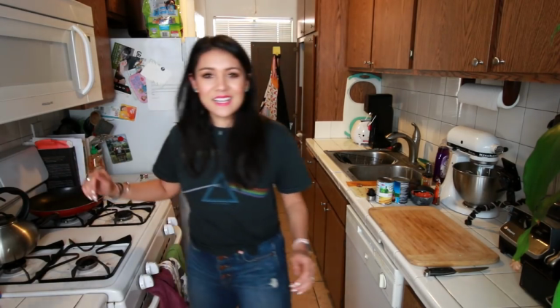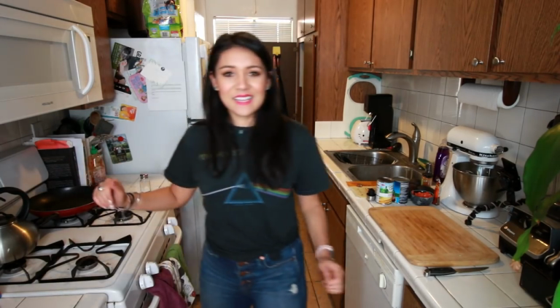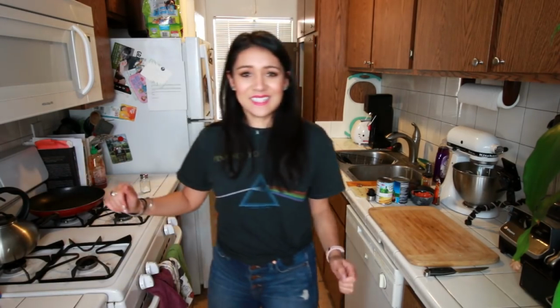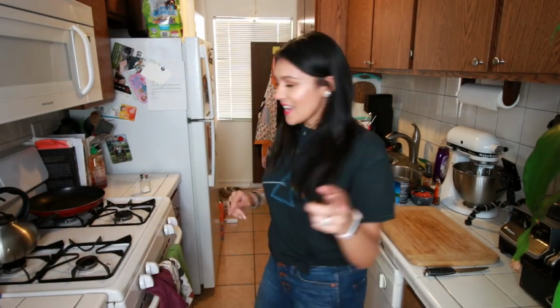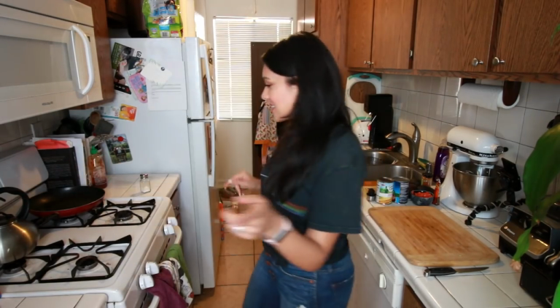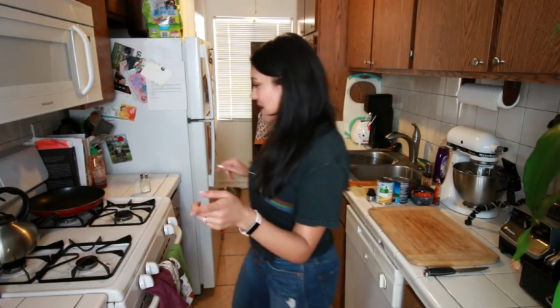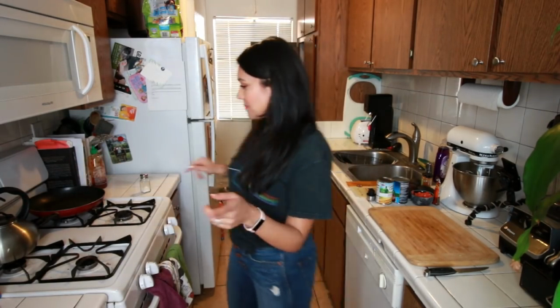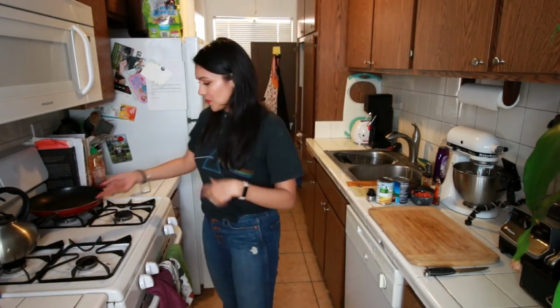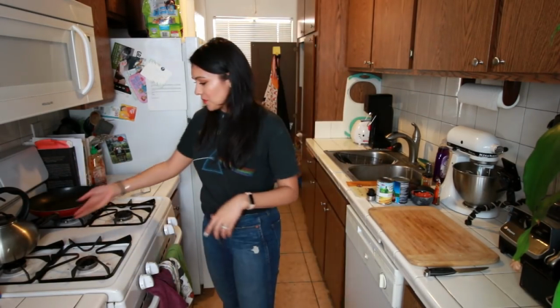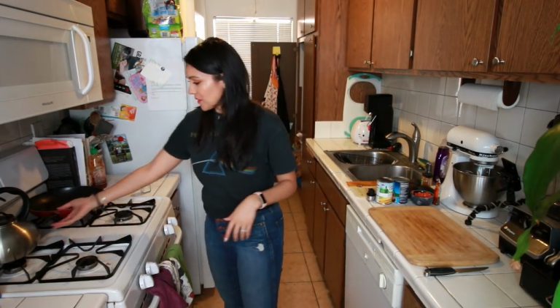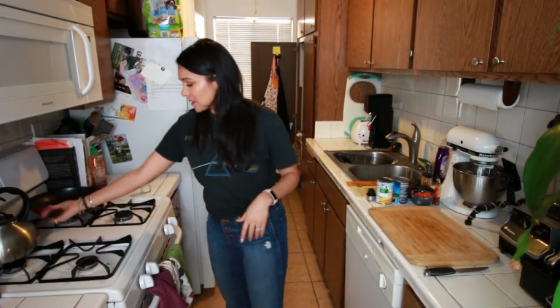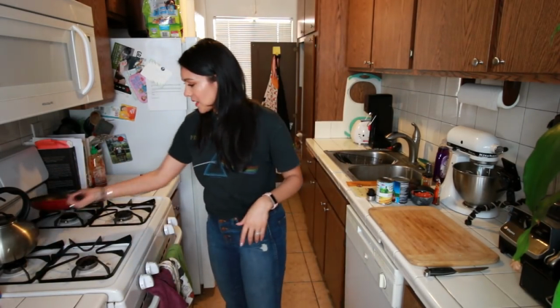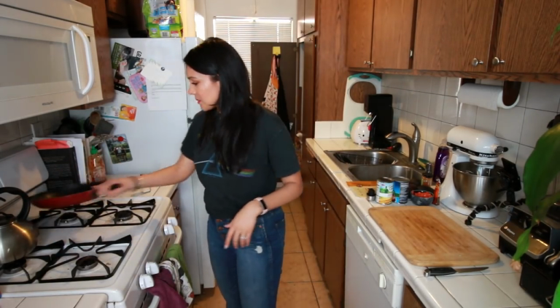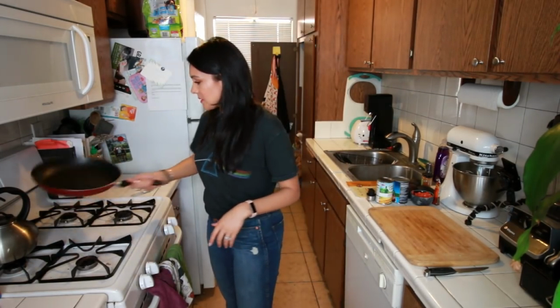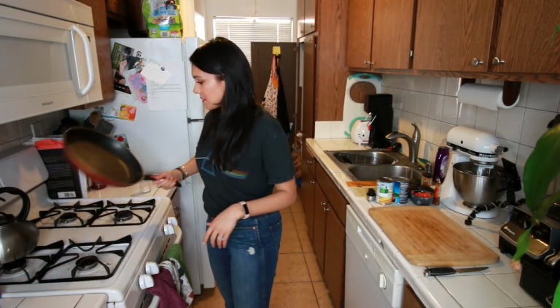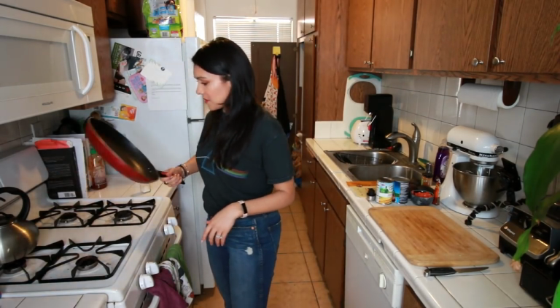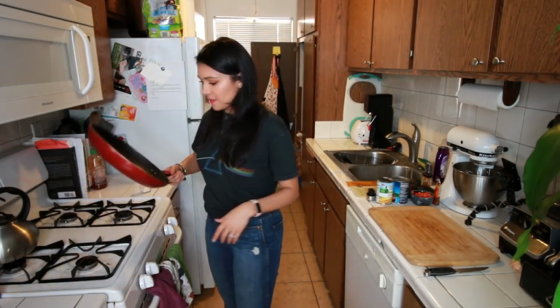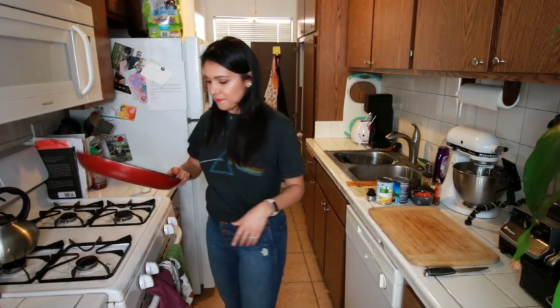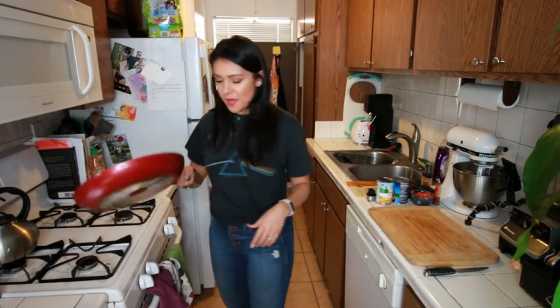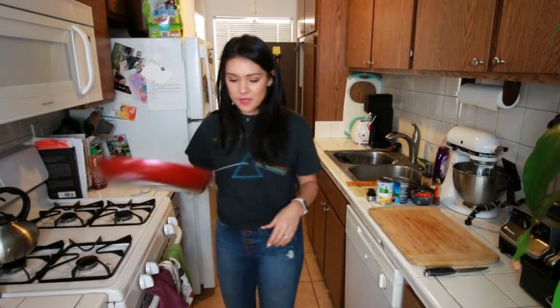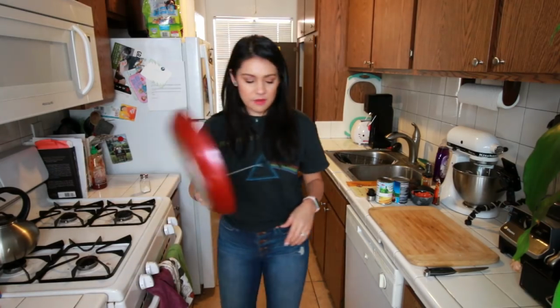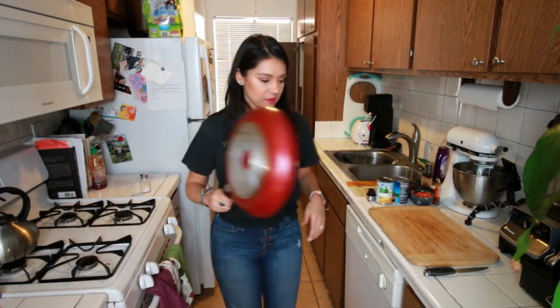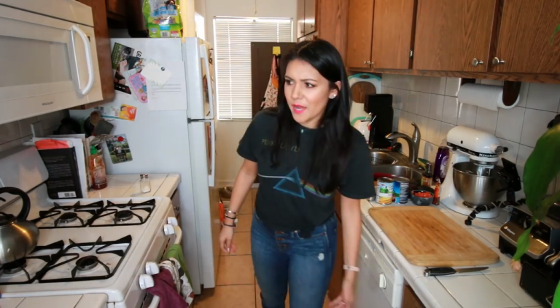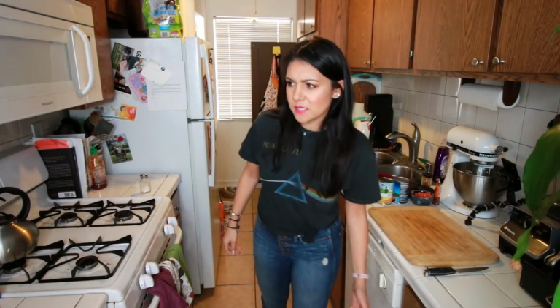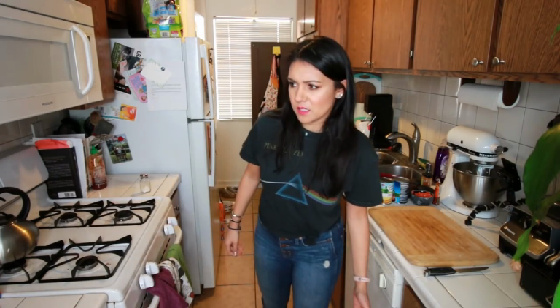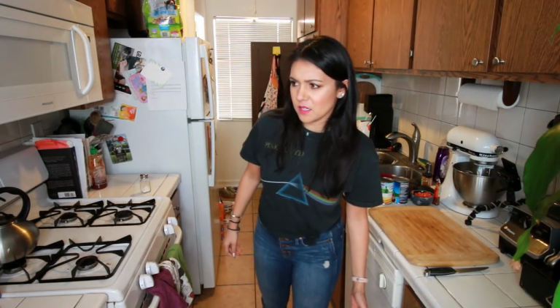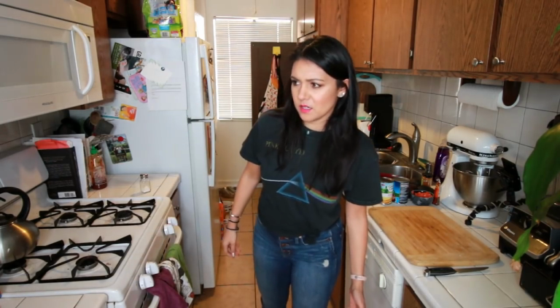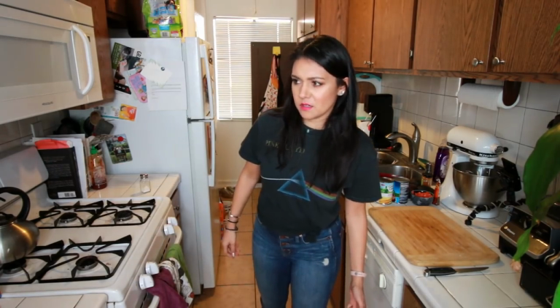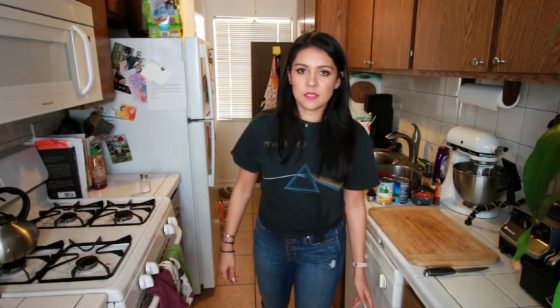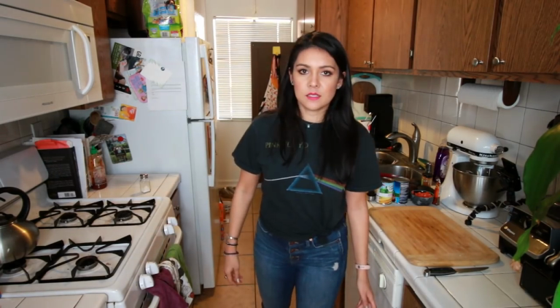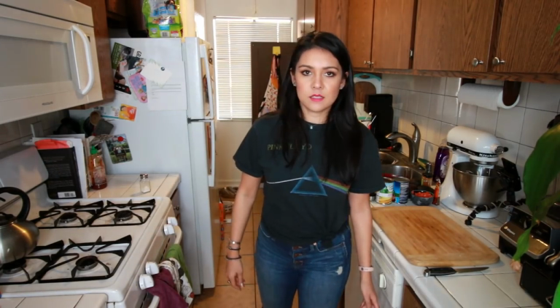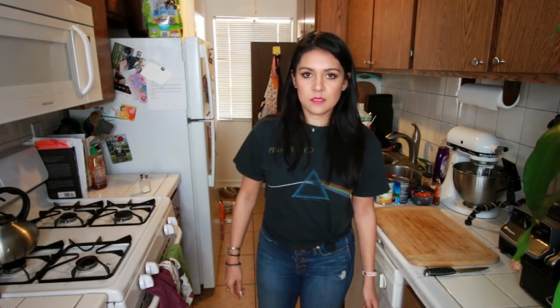Next up, move your husband's dirty pants. Why is it here? He doesn't listen.